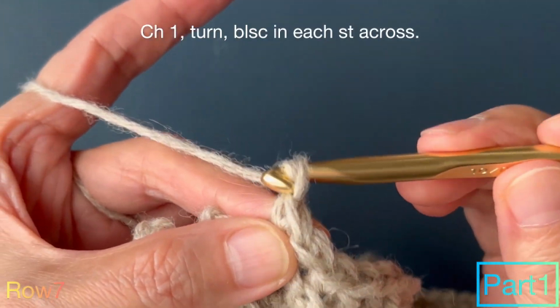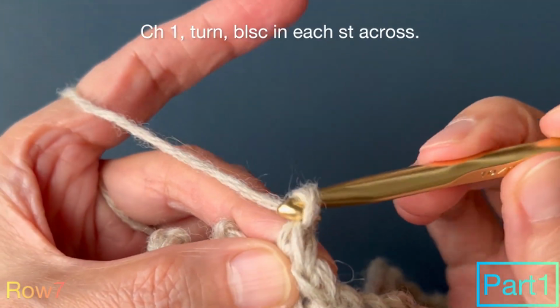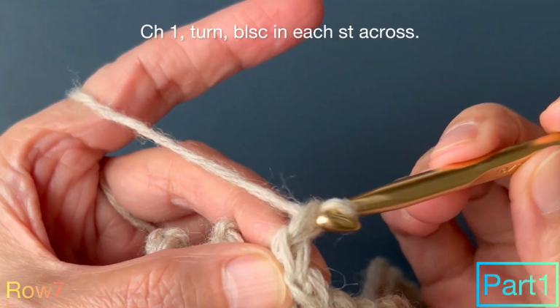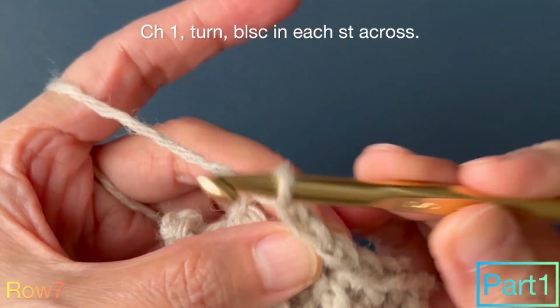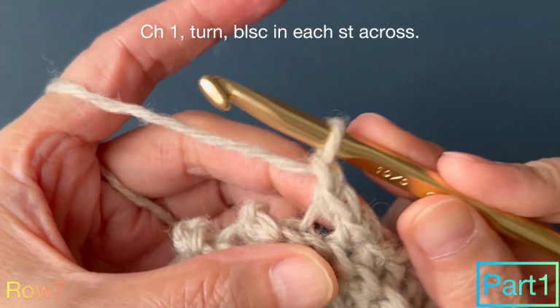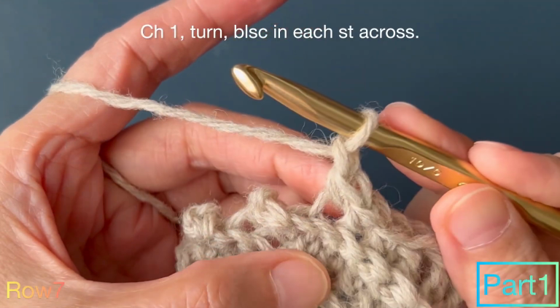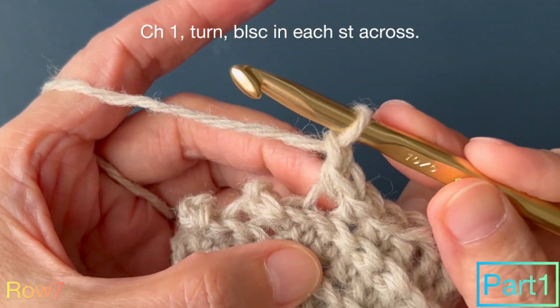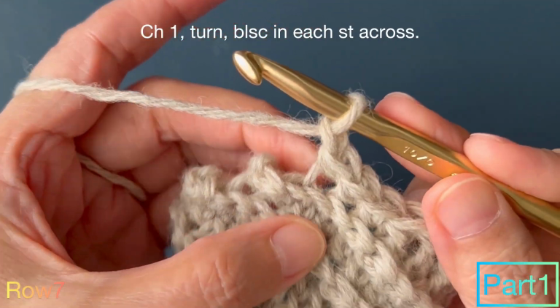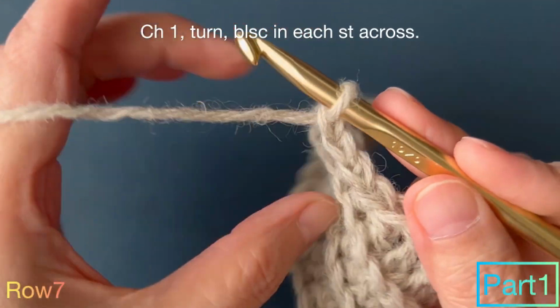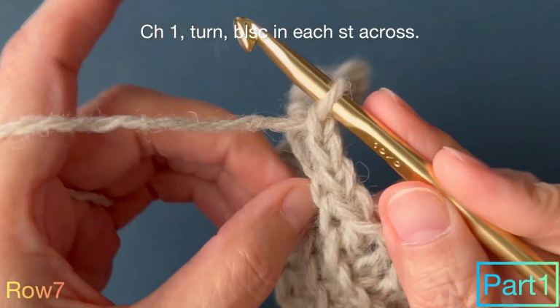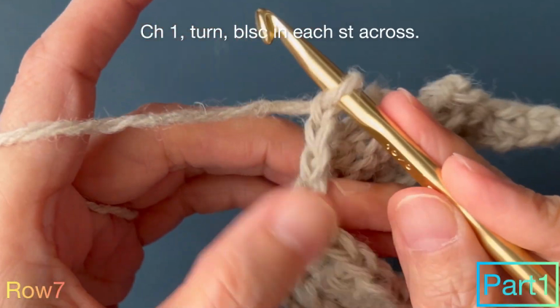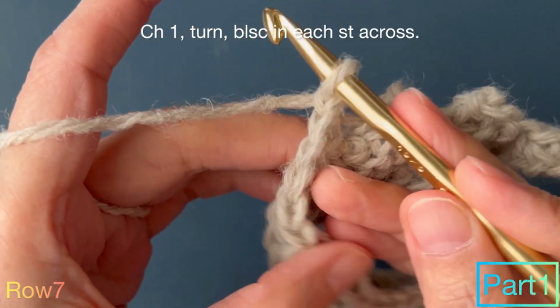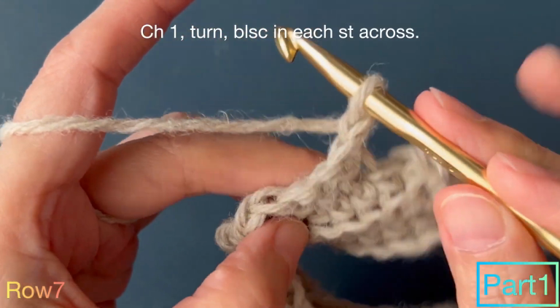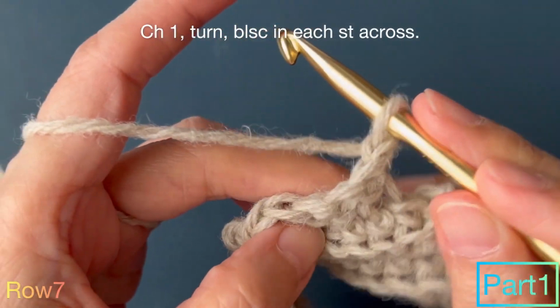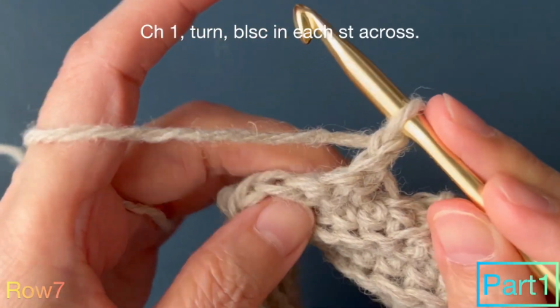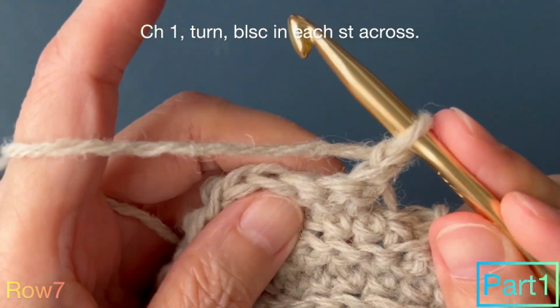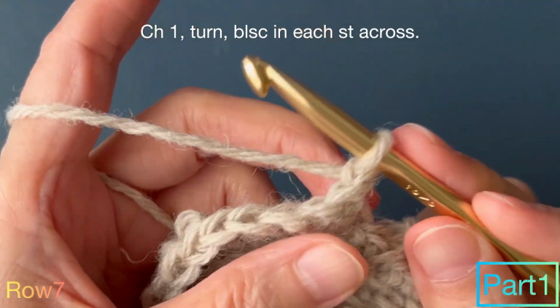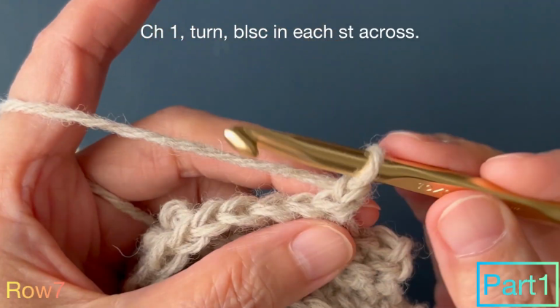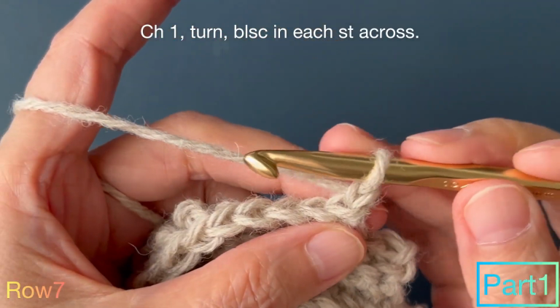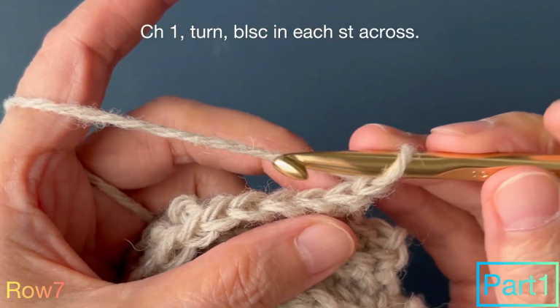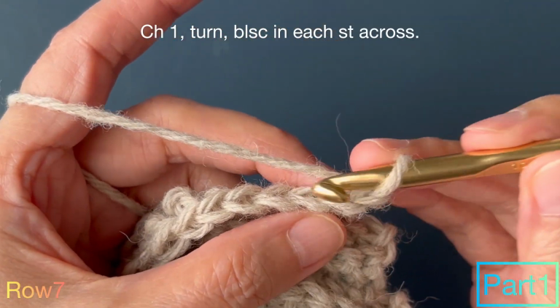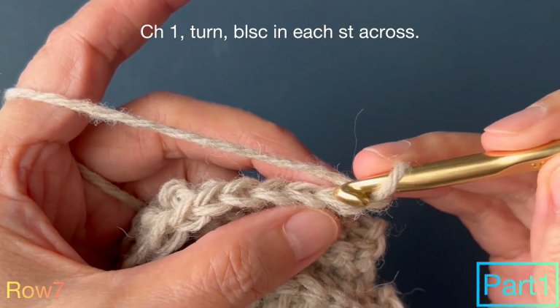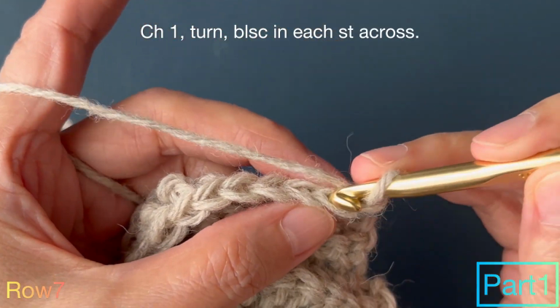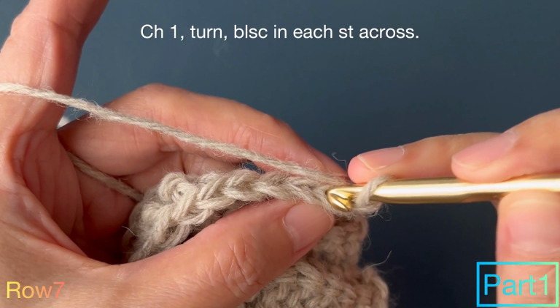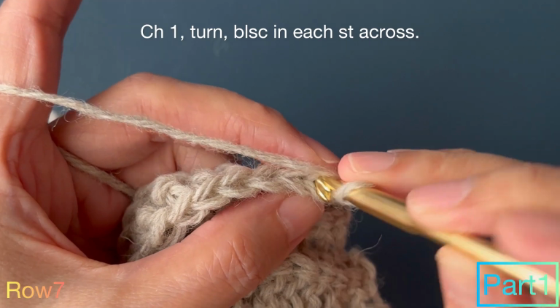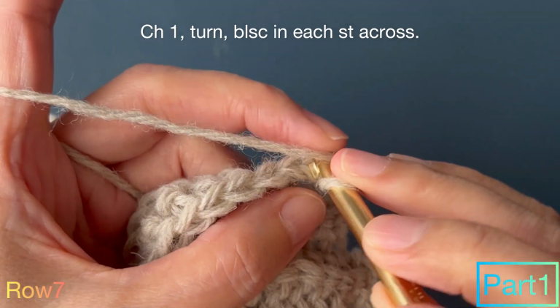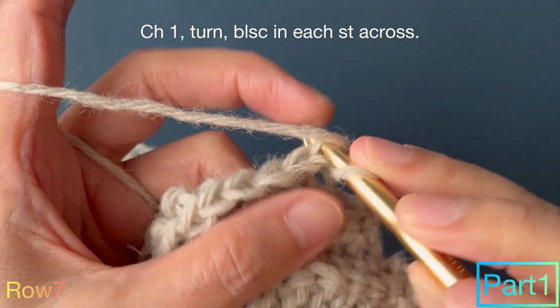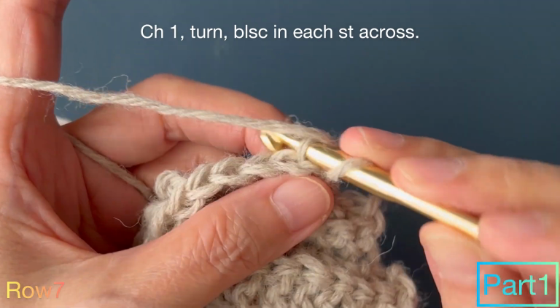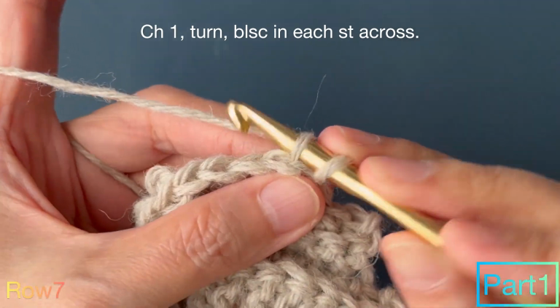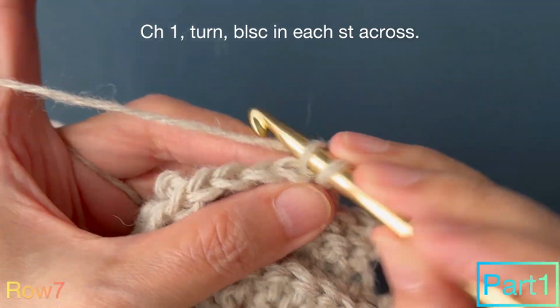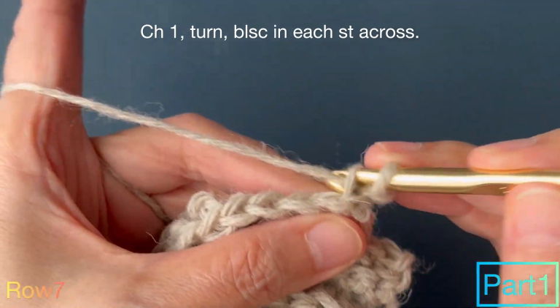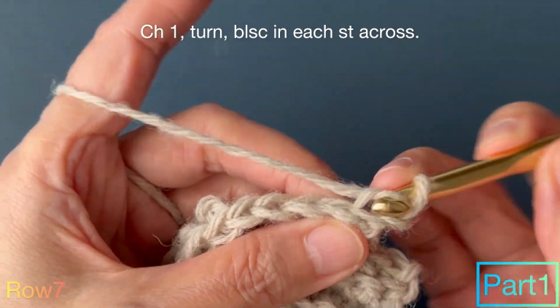Row 7: chain 1, turn, back loop single crochet in each stitch across.